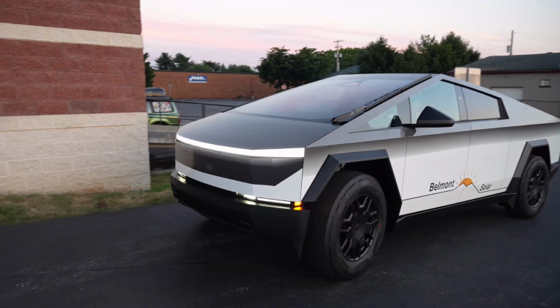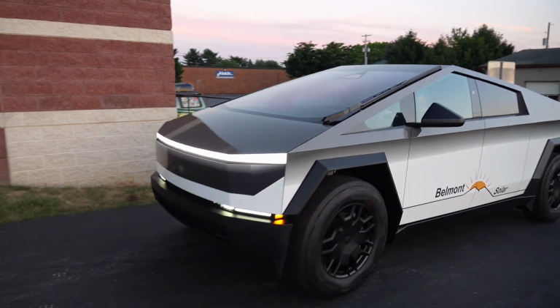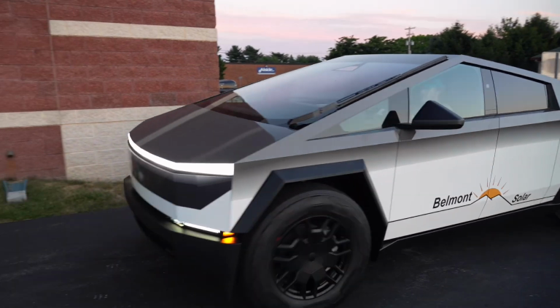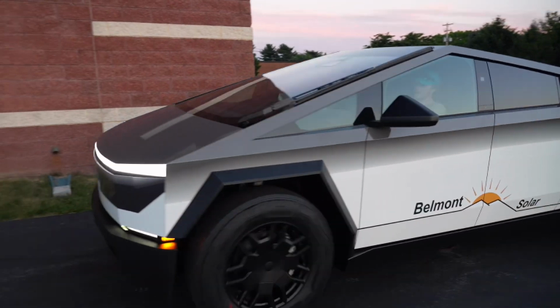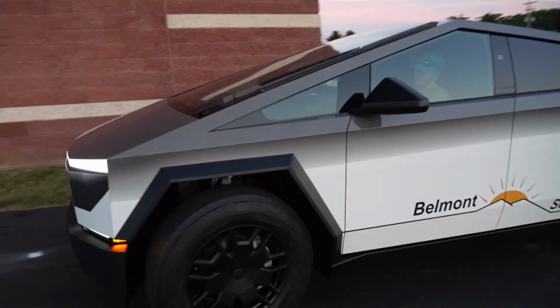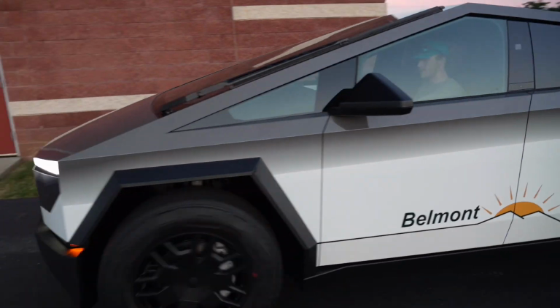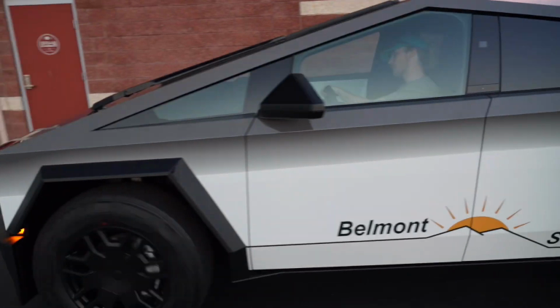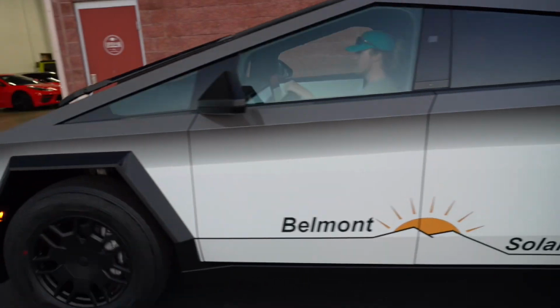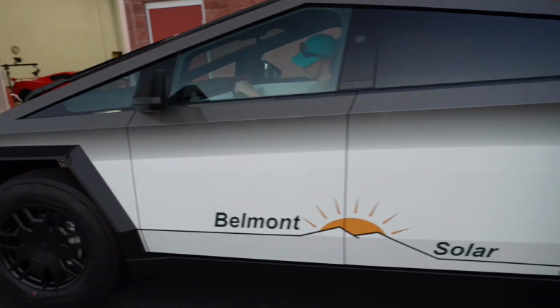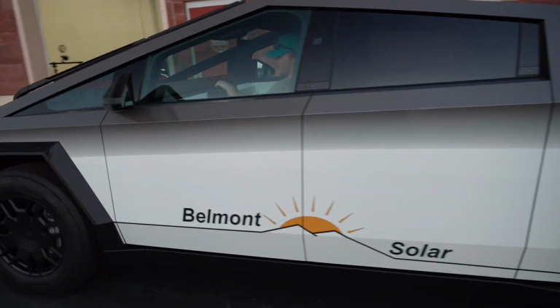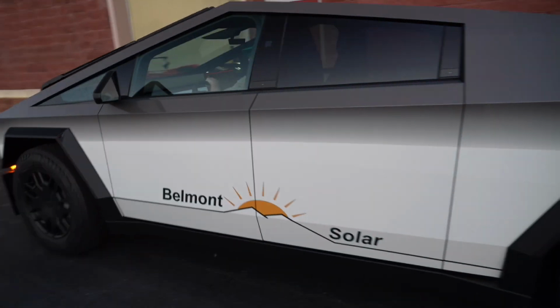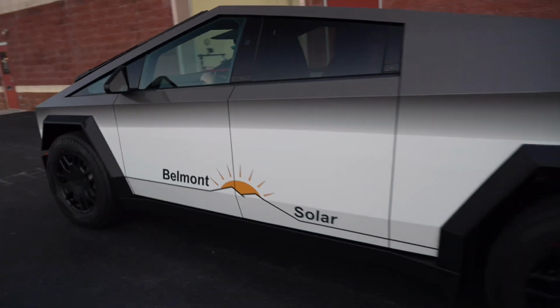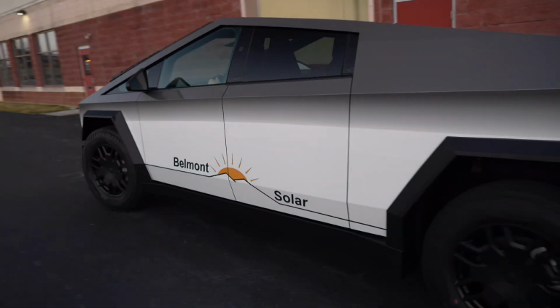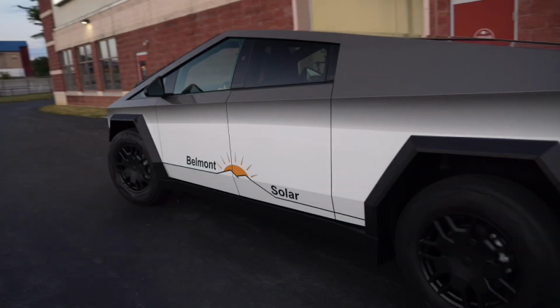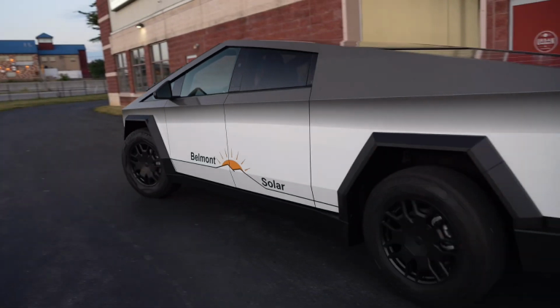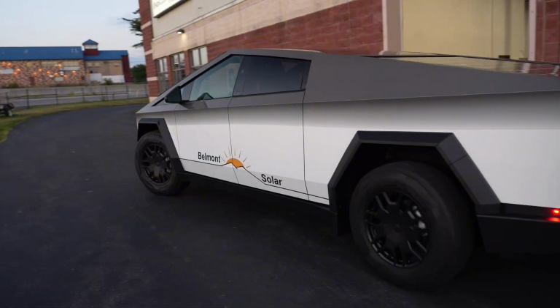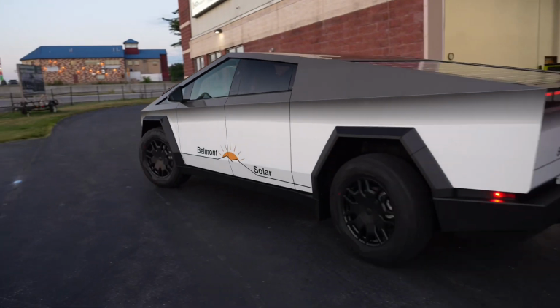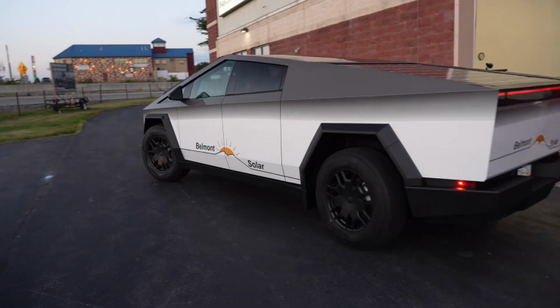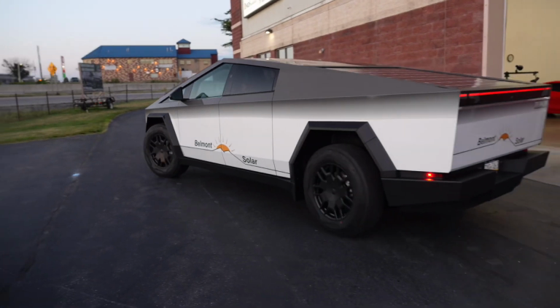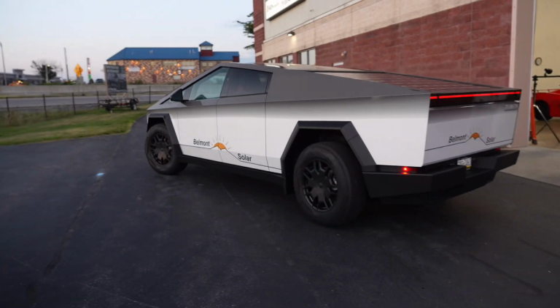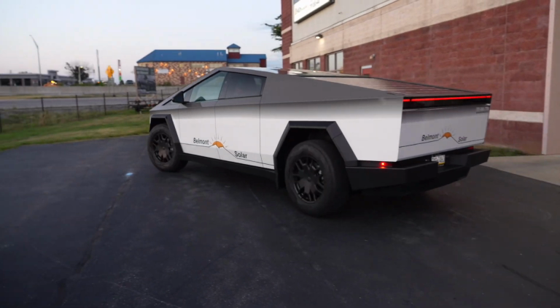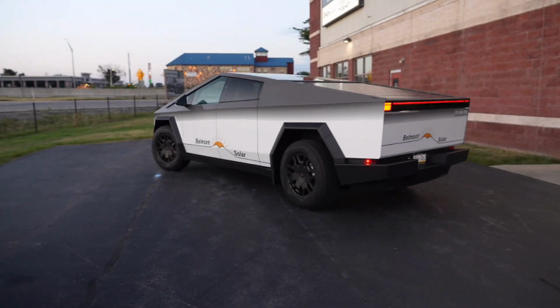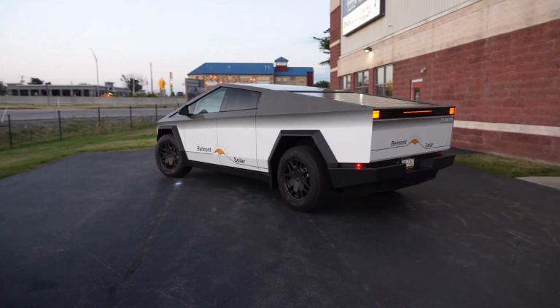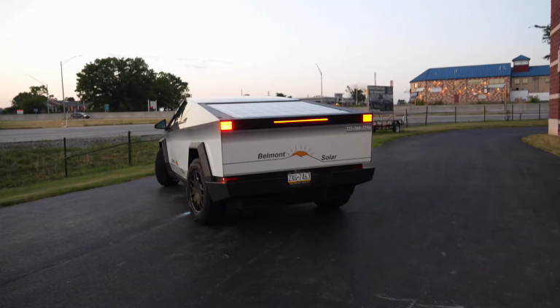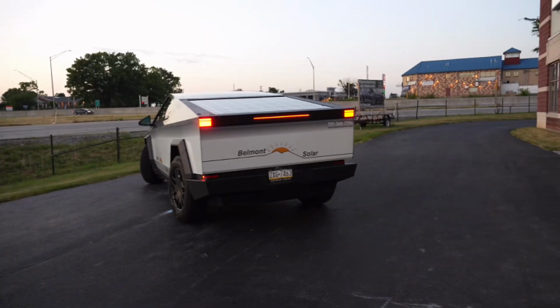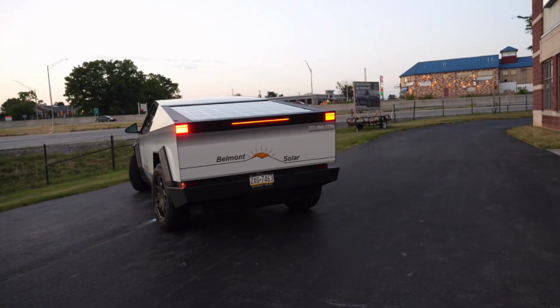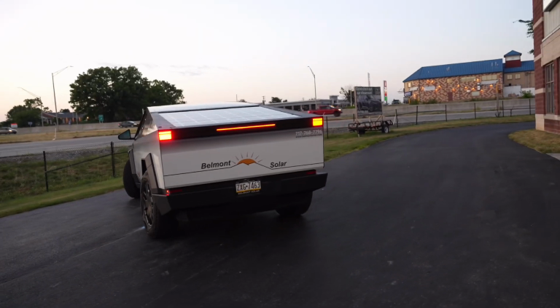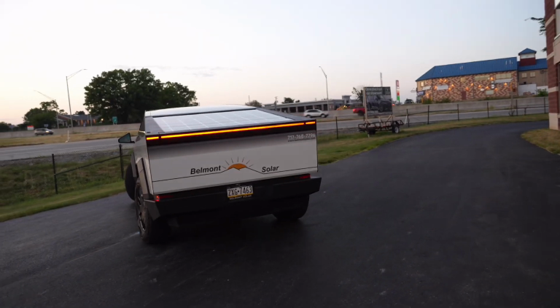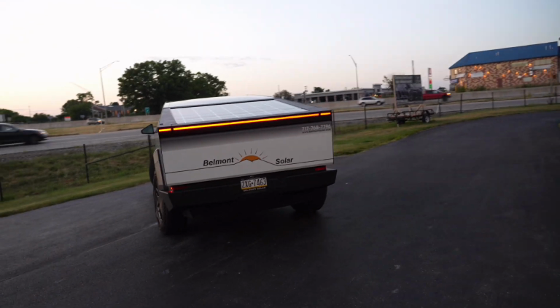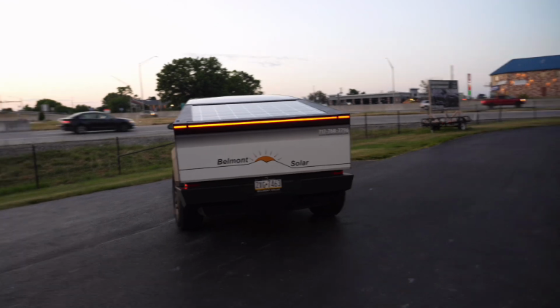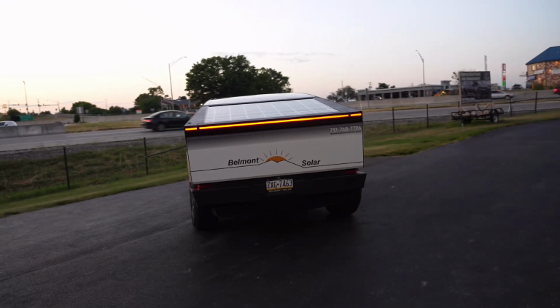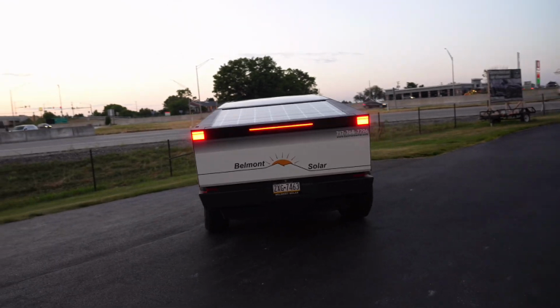We just finished this Cybertruck commercial right here — the vinyl wrap that just went on. Let's go check this out.